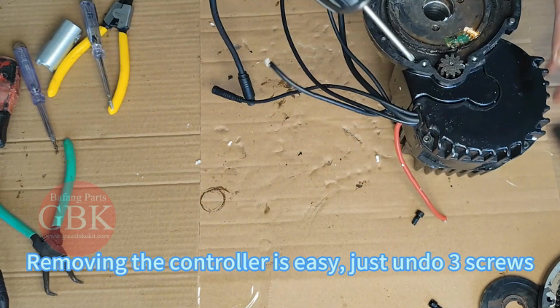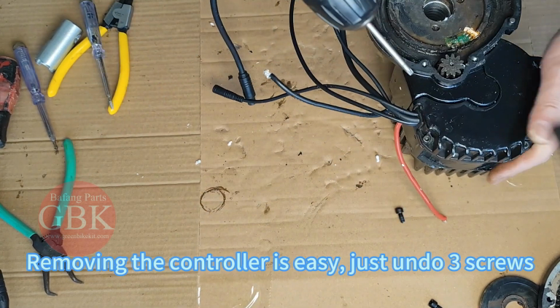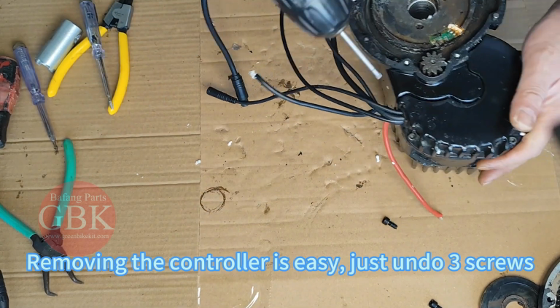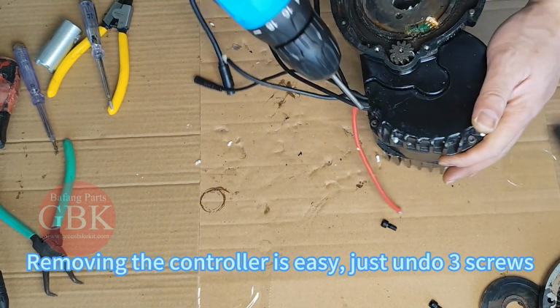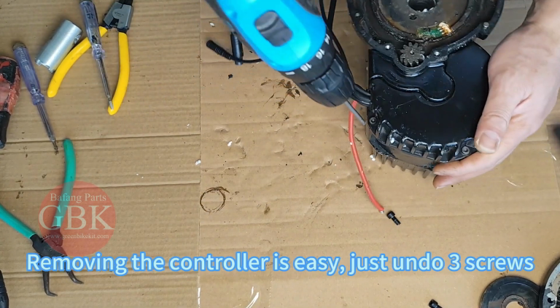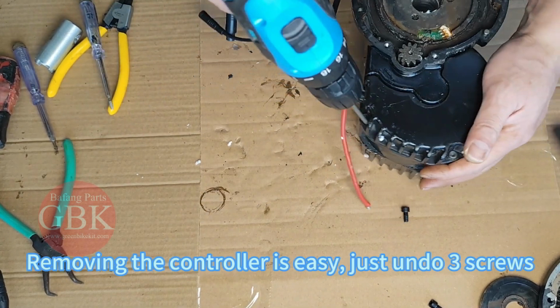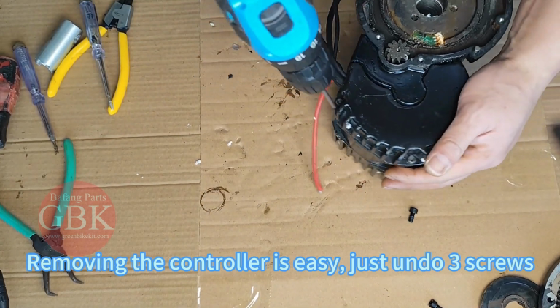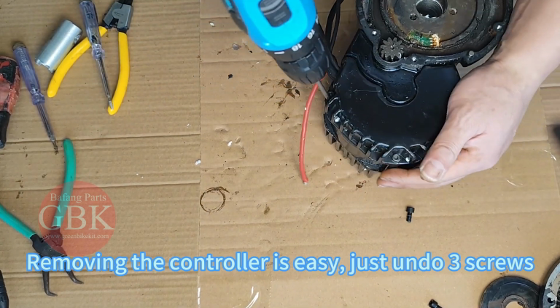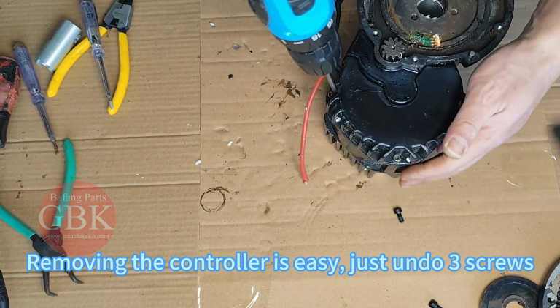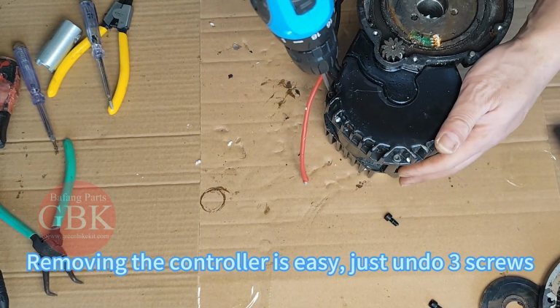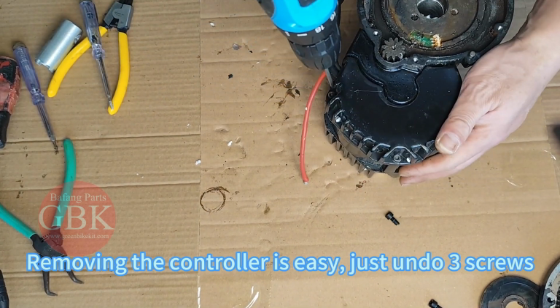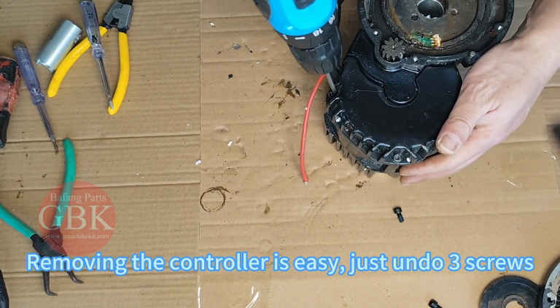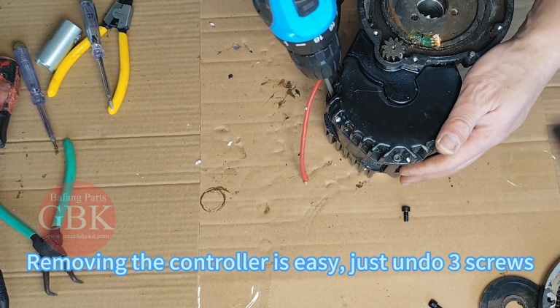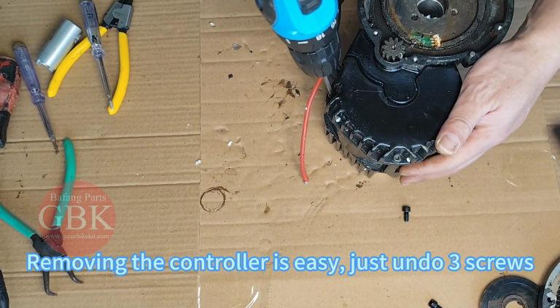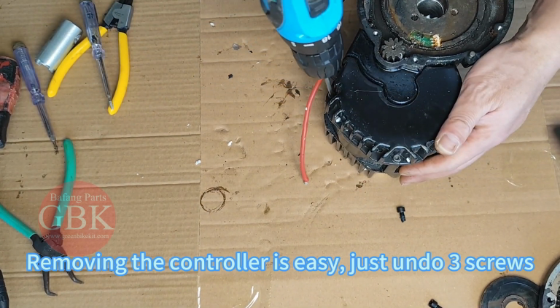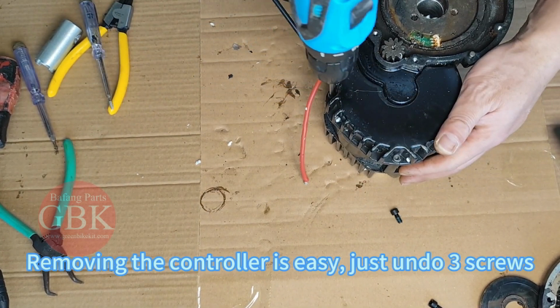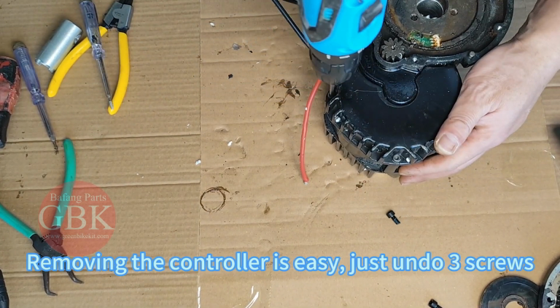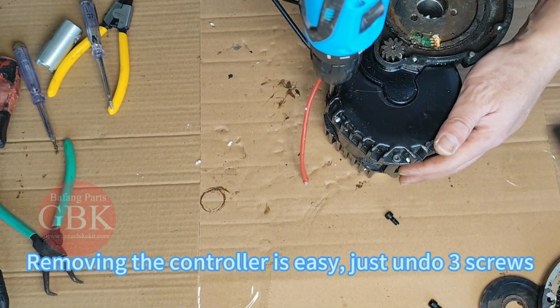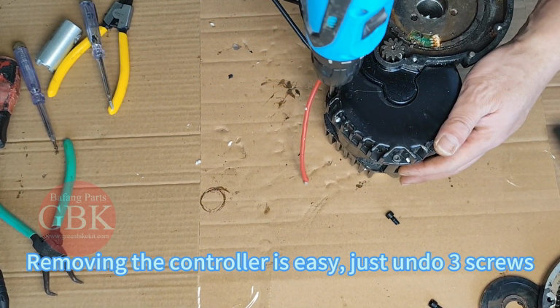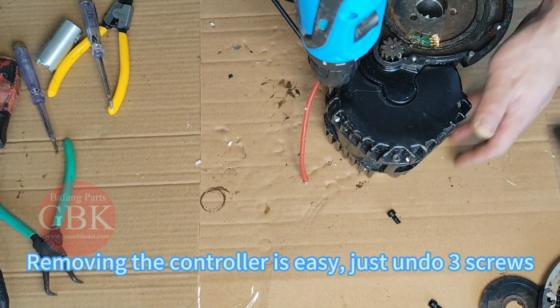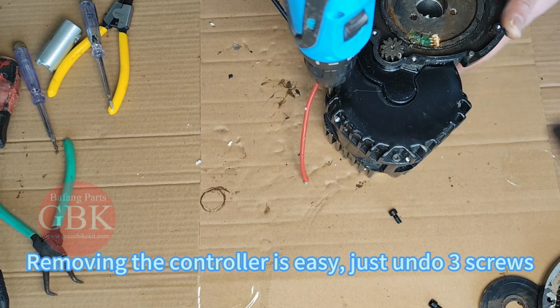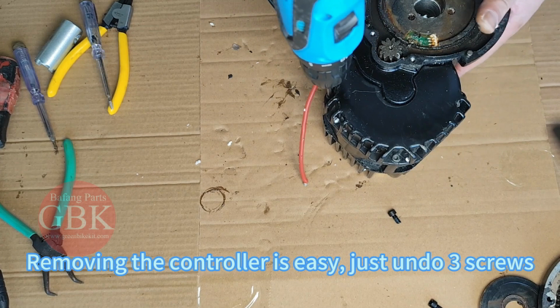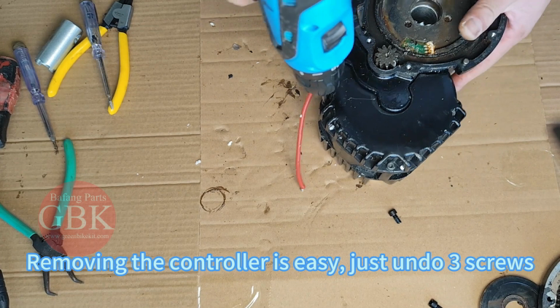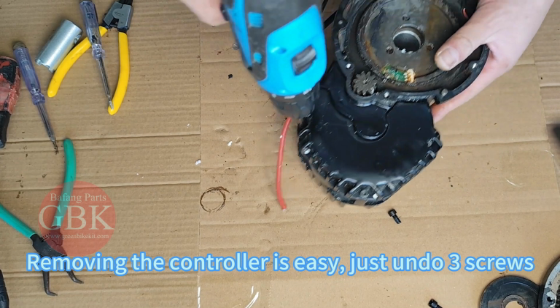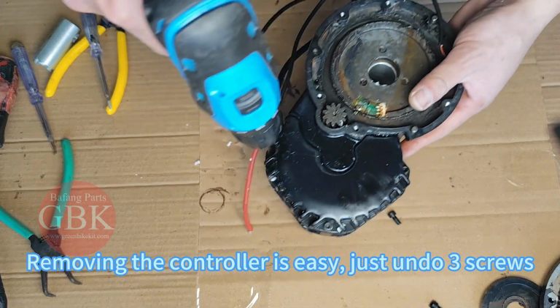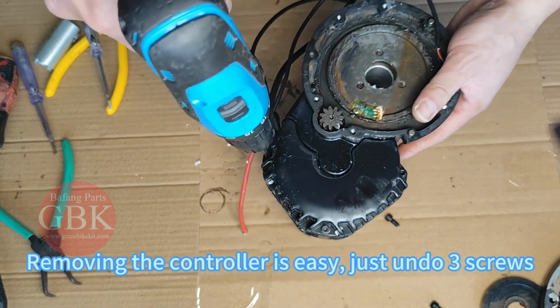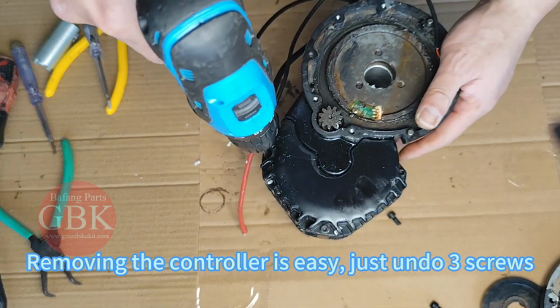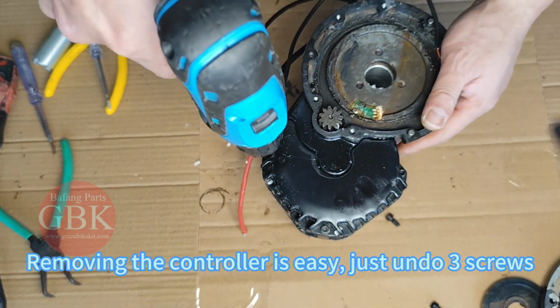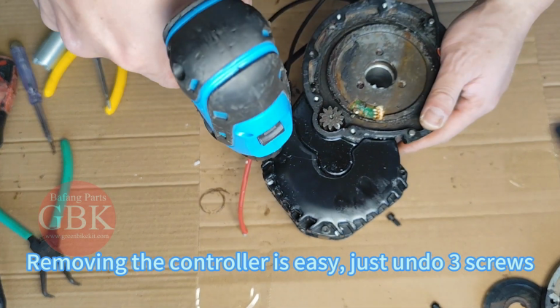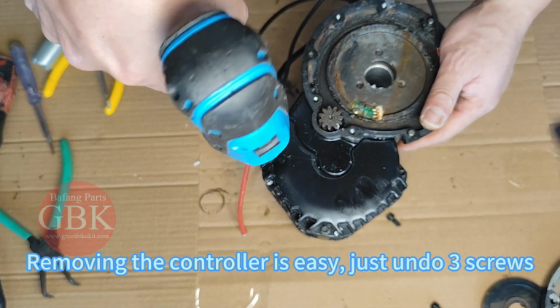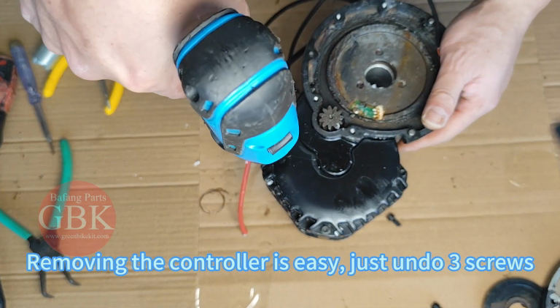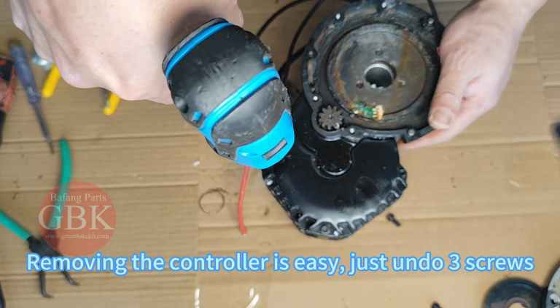Removing the controller is easy — just undo 3 screws.